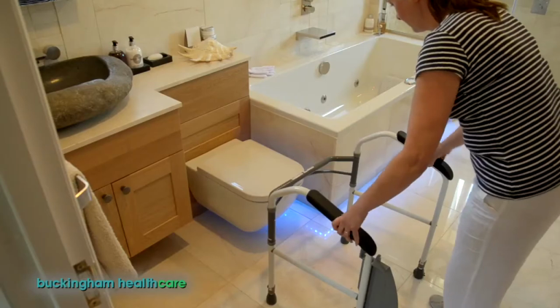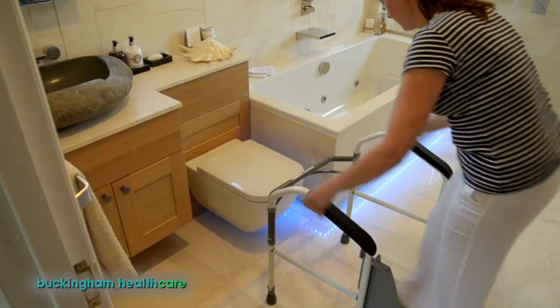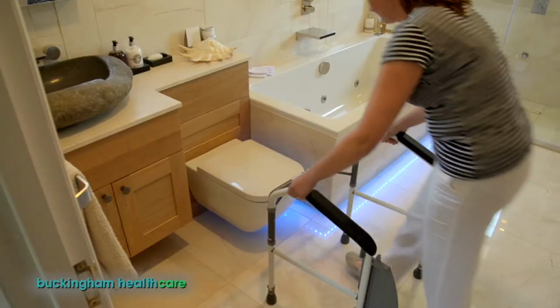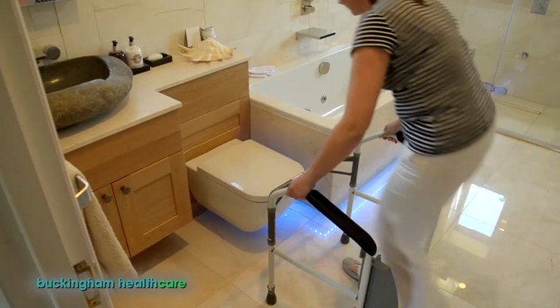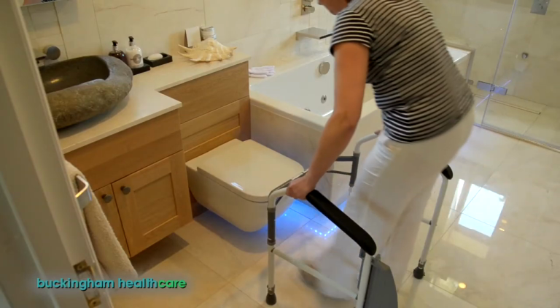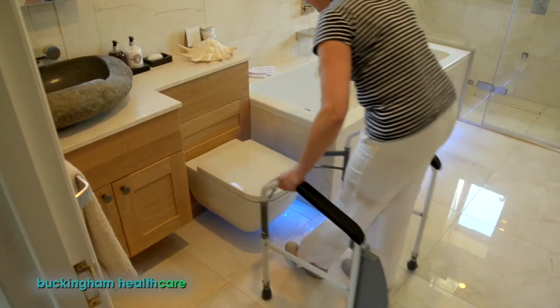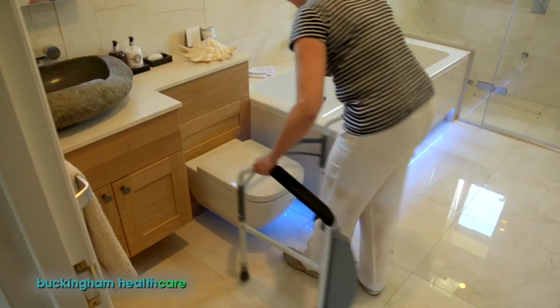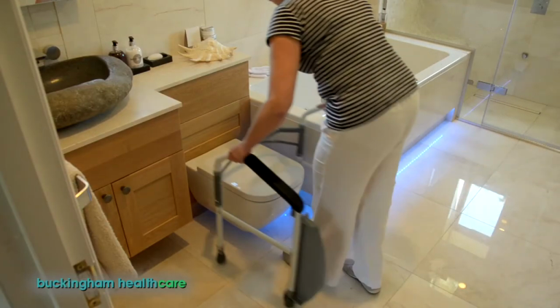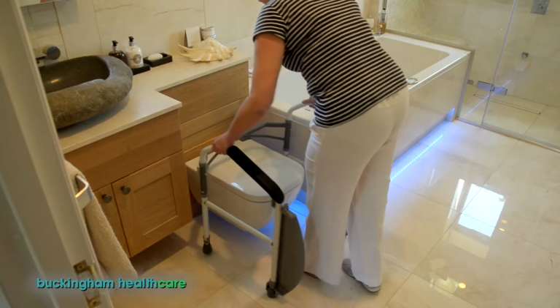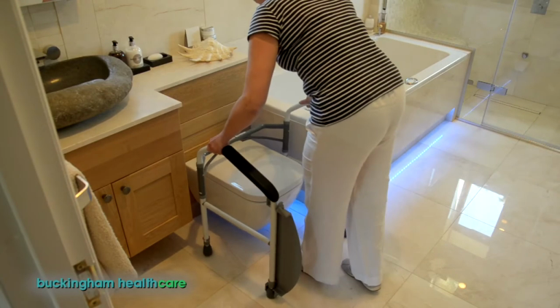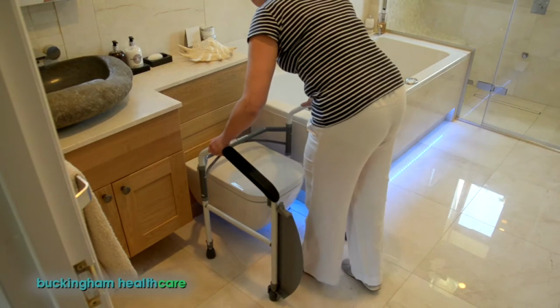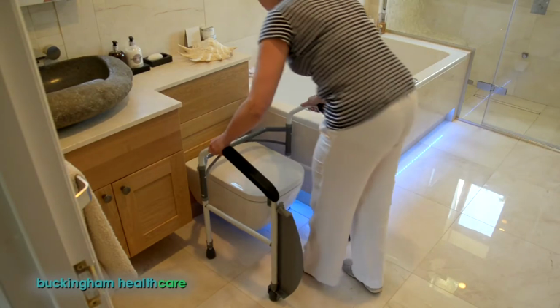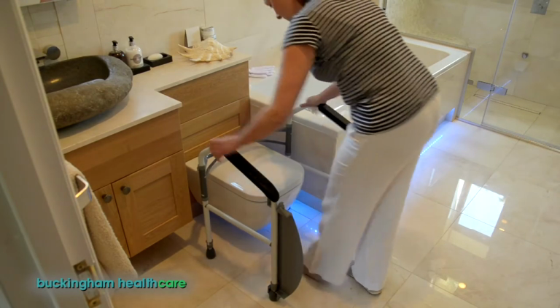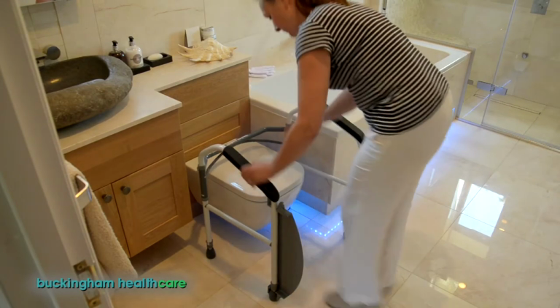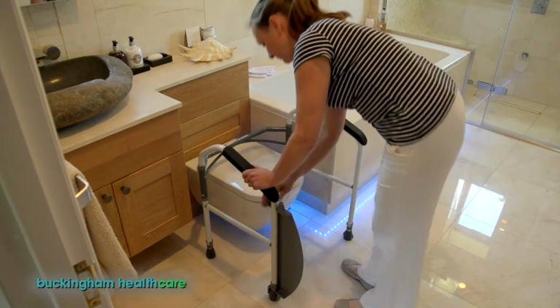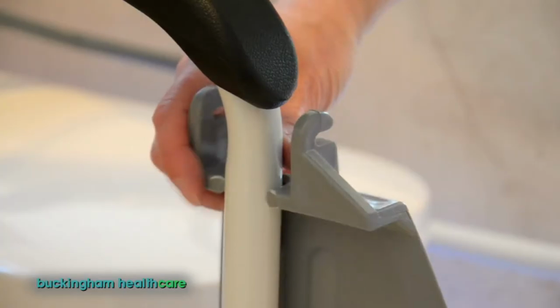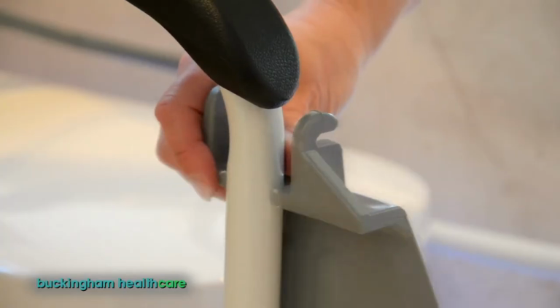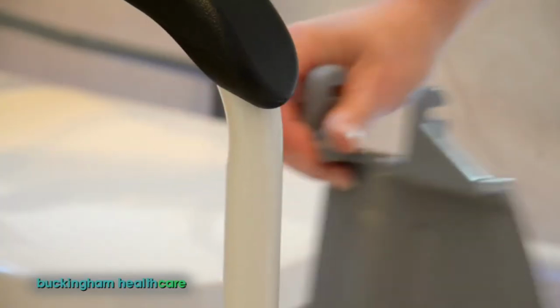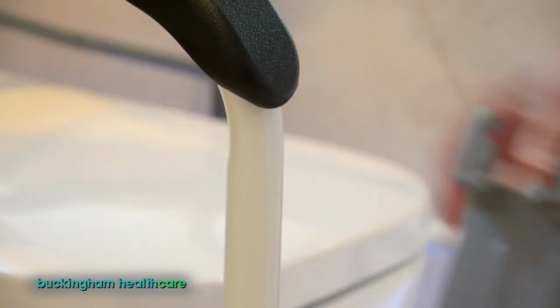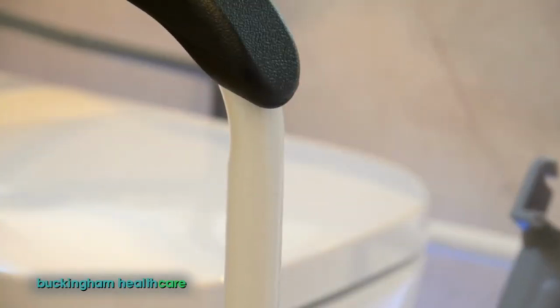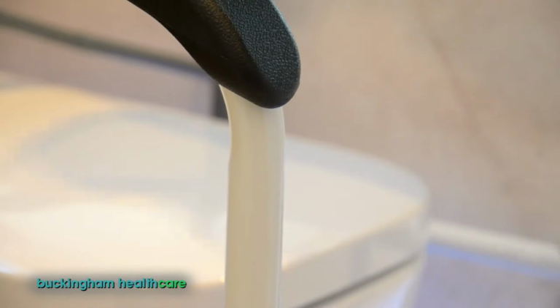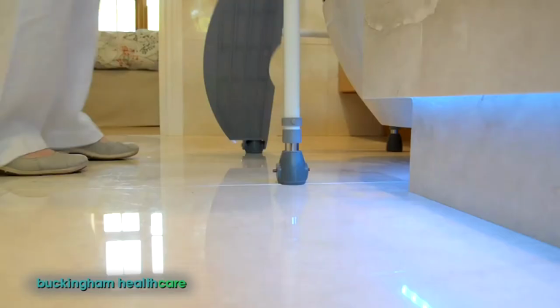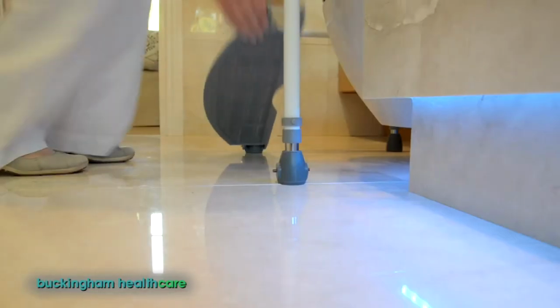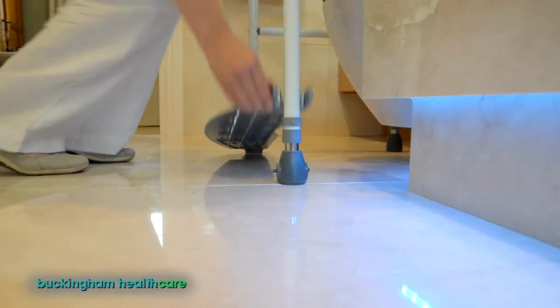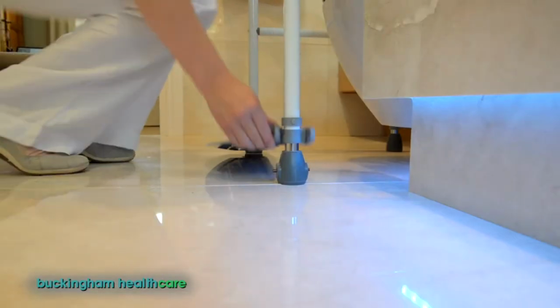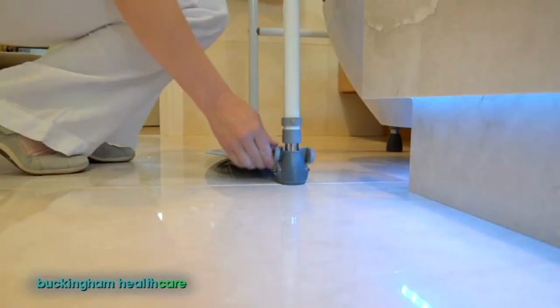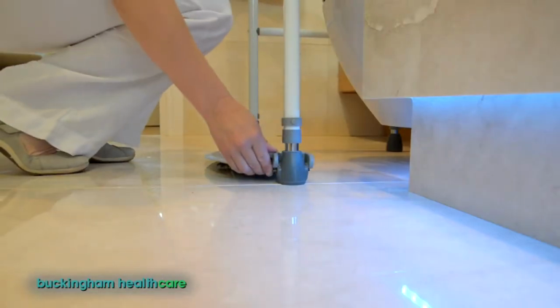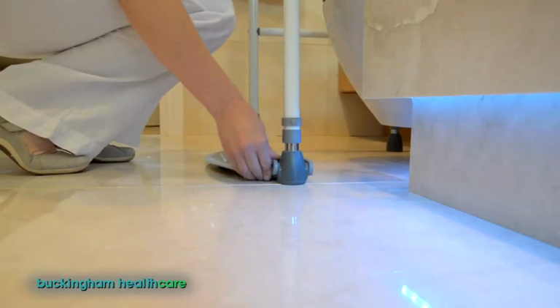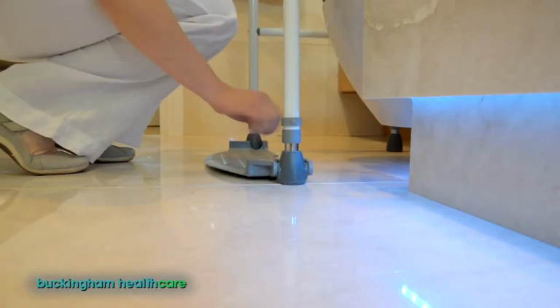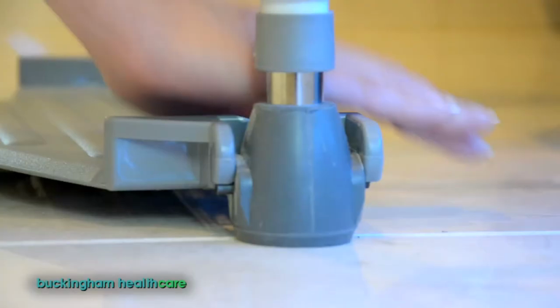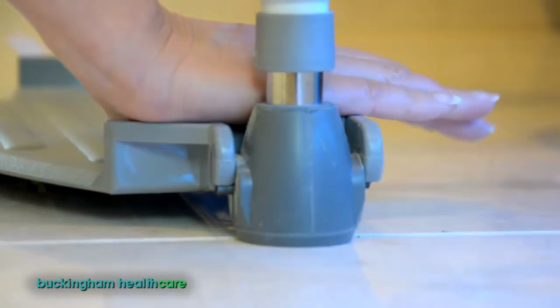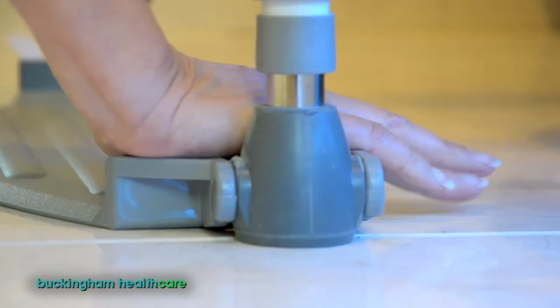Walk into the frame and lift it towards your toilet, then unclip the footplate, ease it down onto the floor and snap it into place.